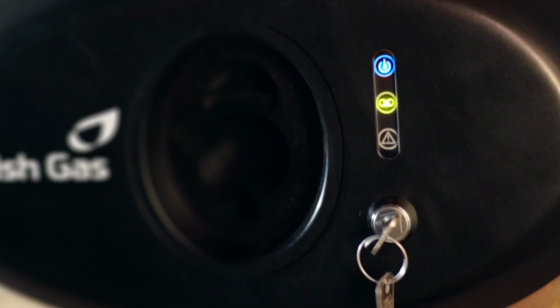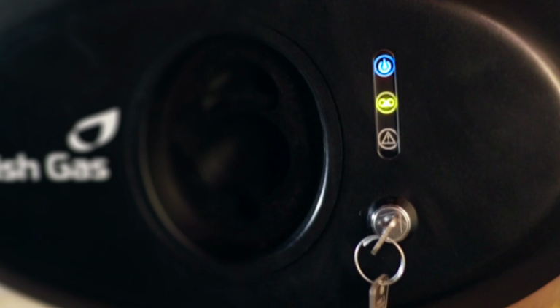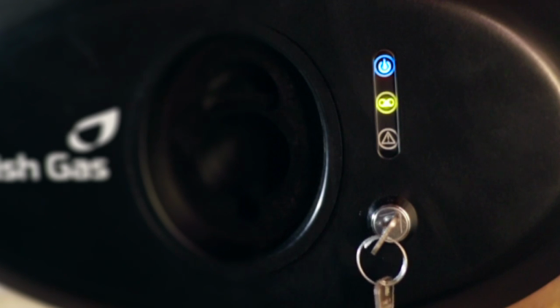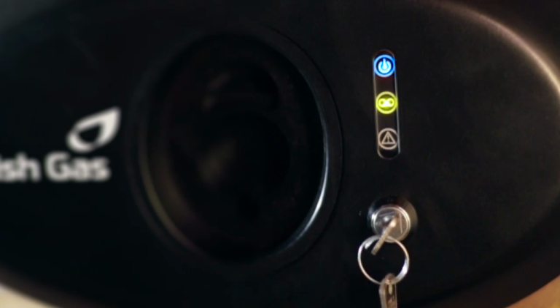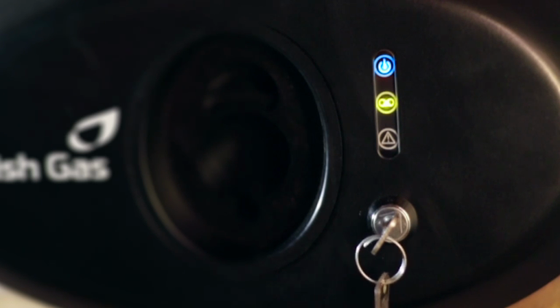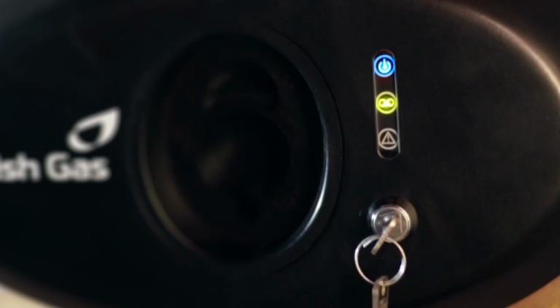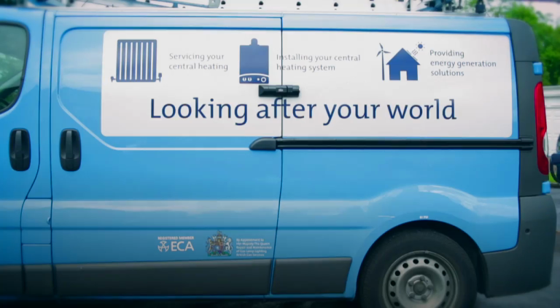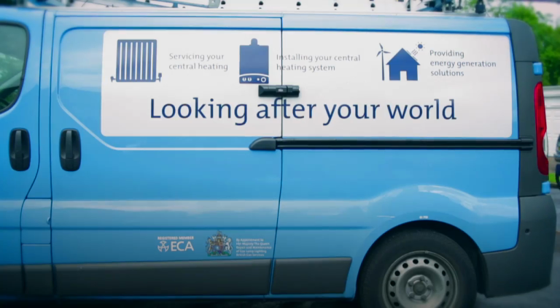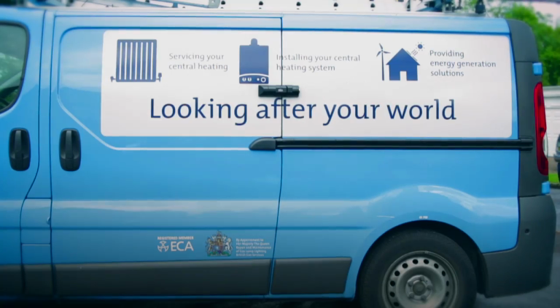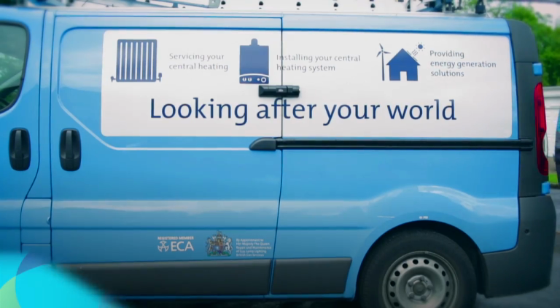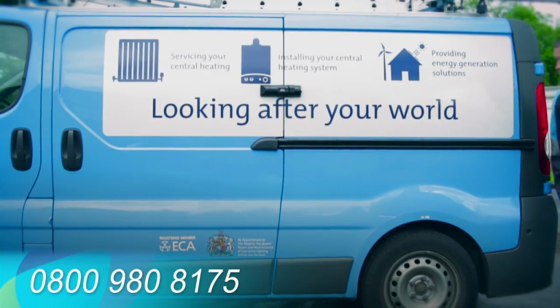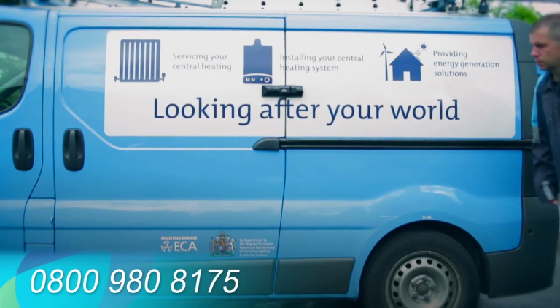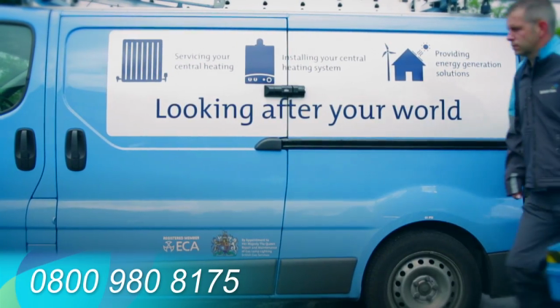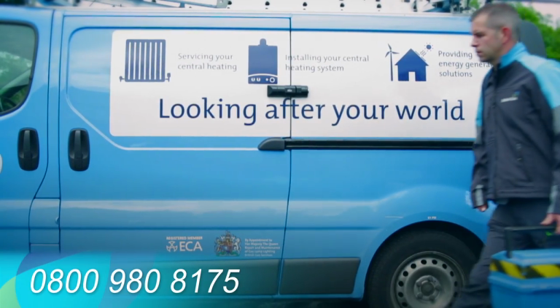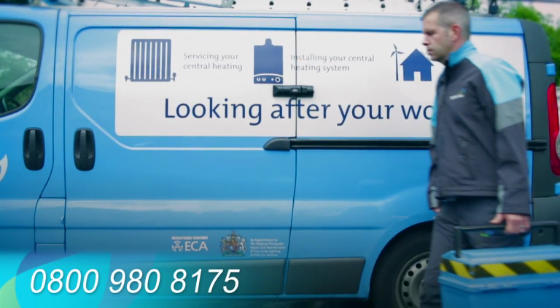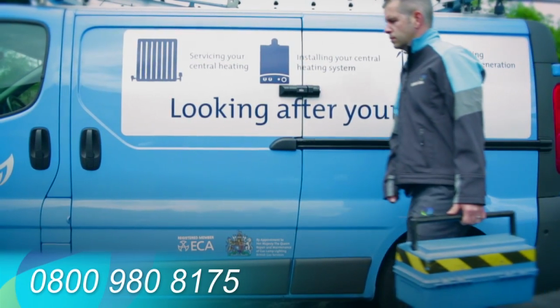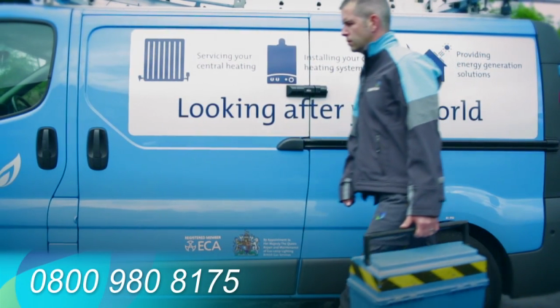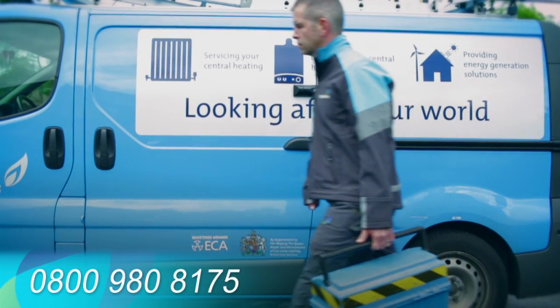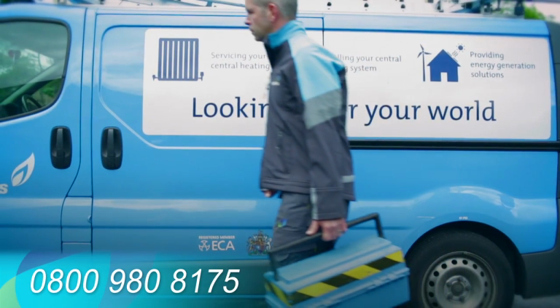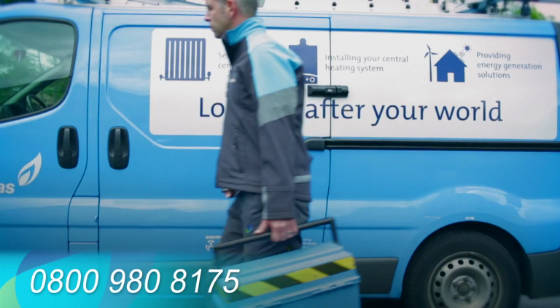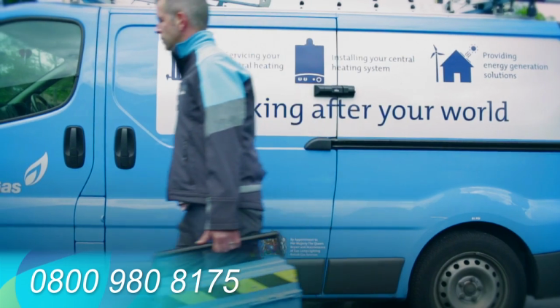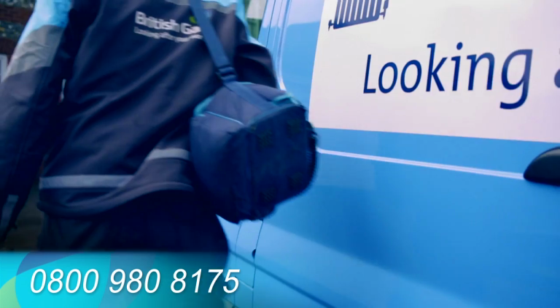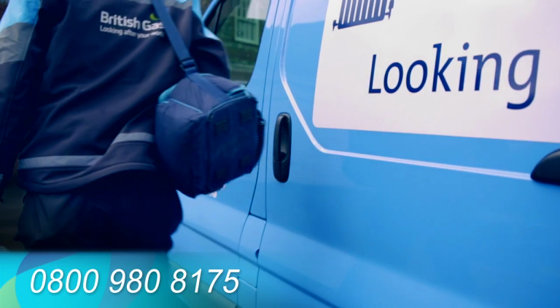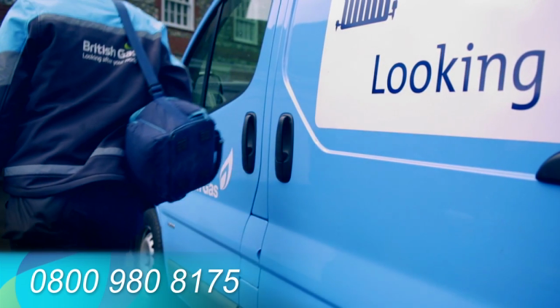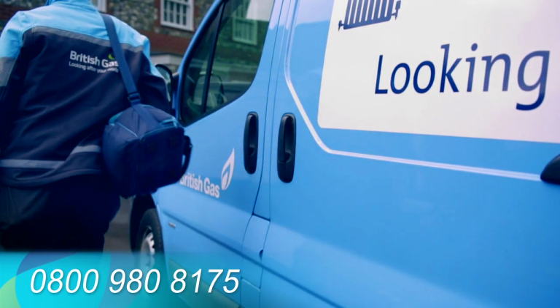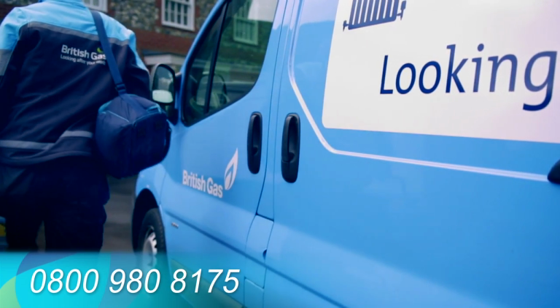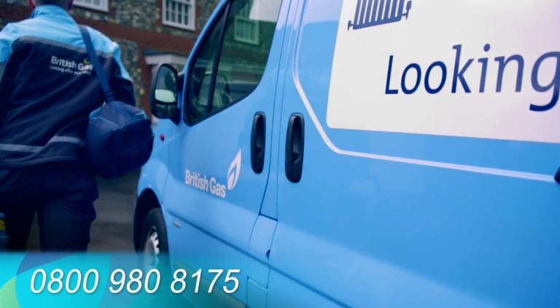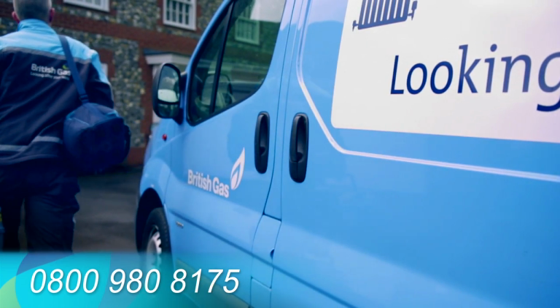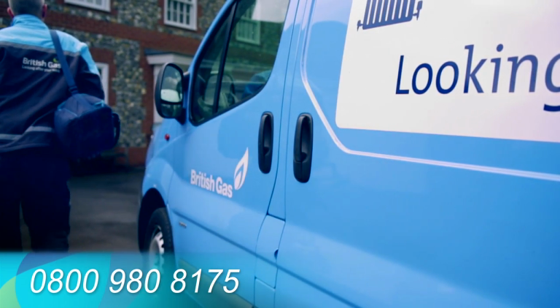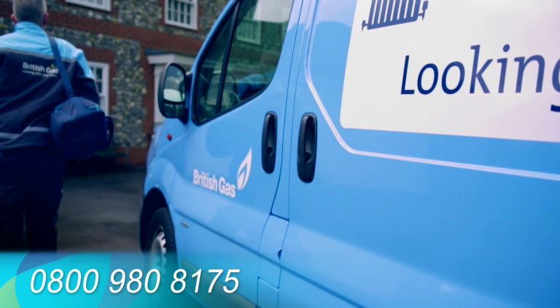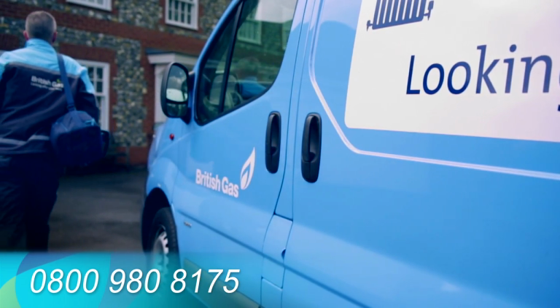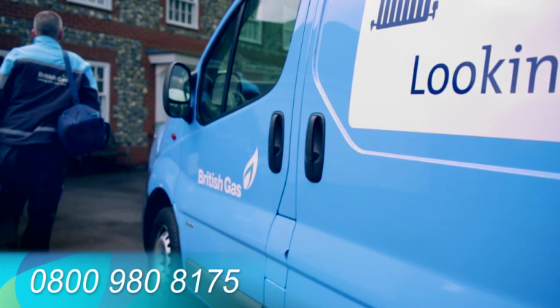If the fault persists, you should call the free phone British Gas Home Electrical Care helpline to organise further assistance.